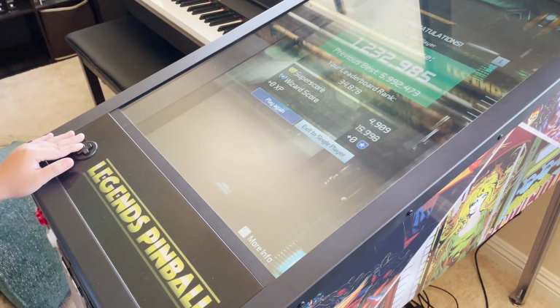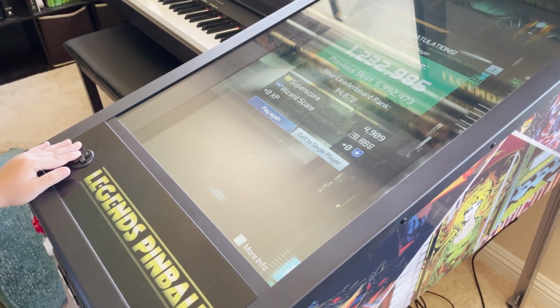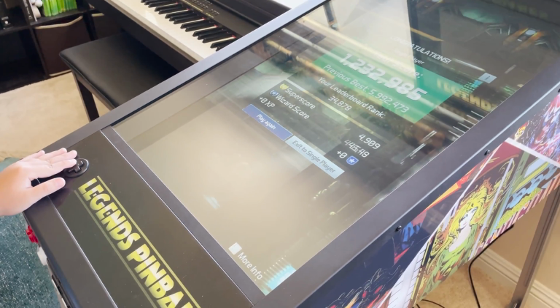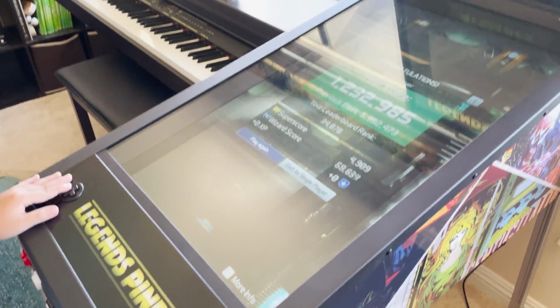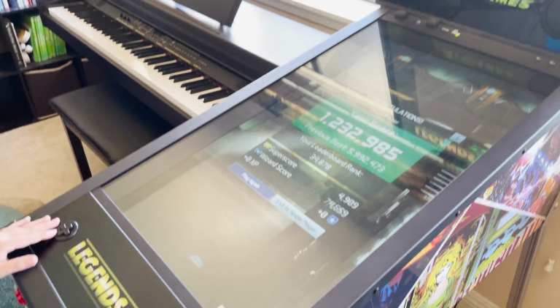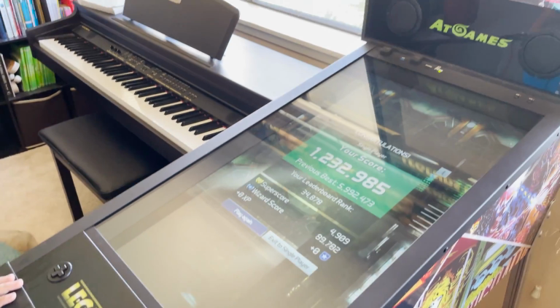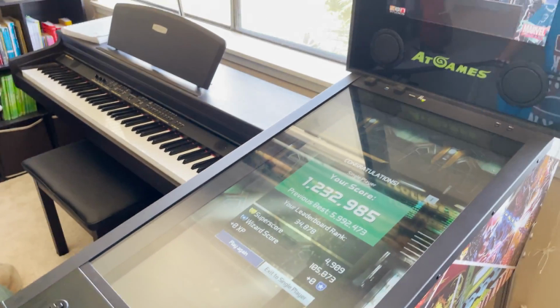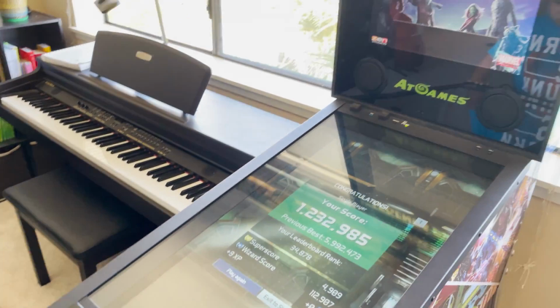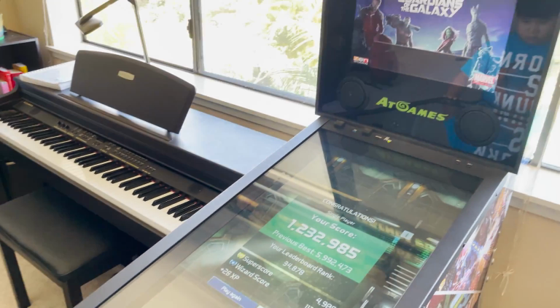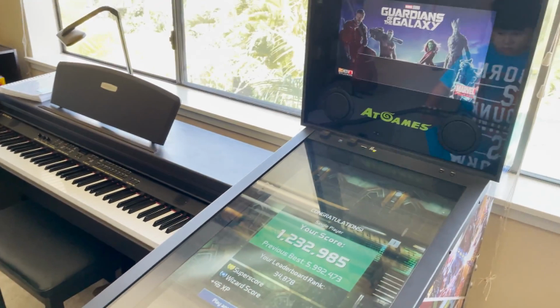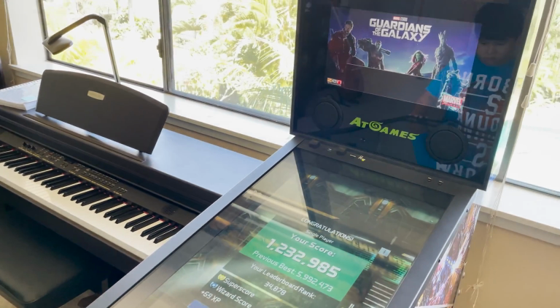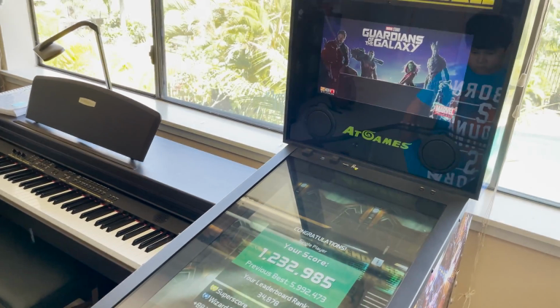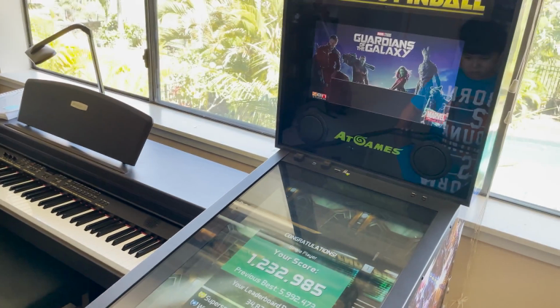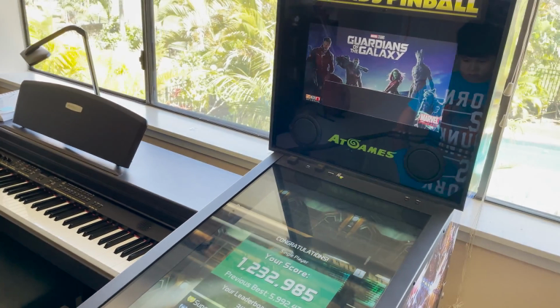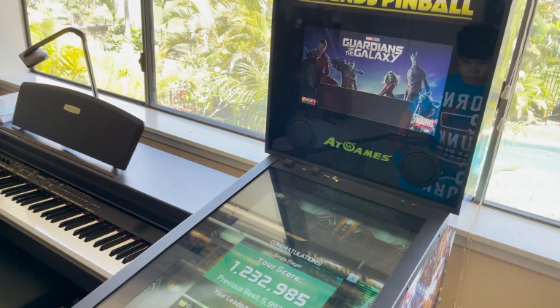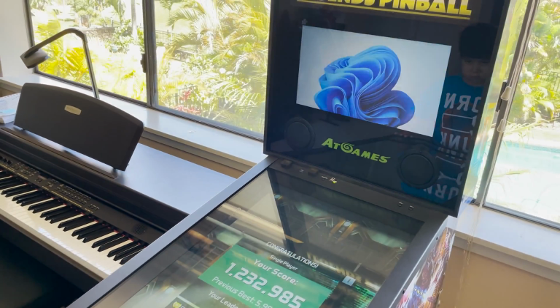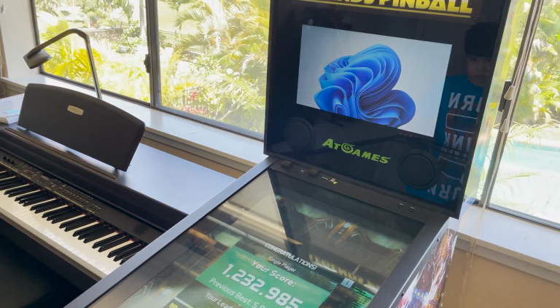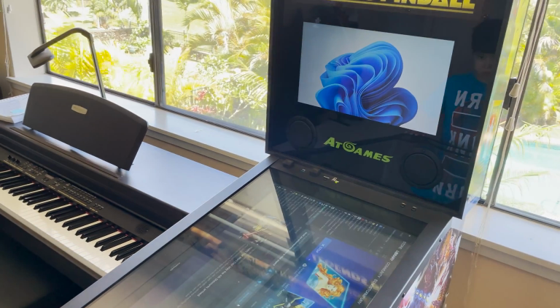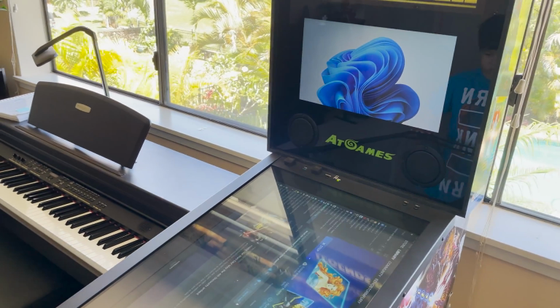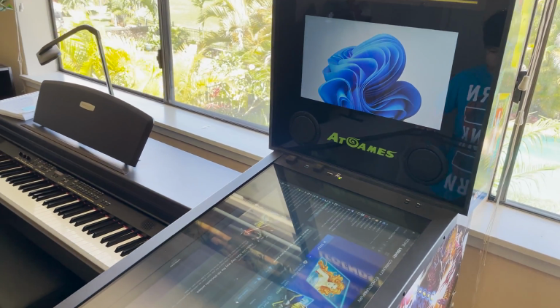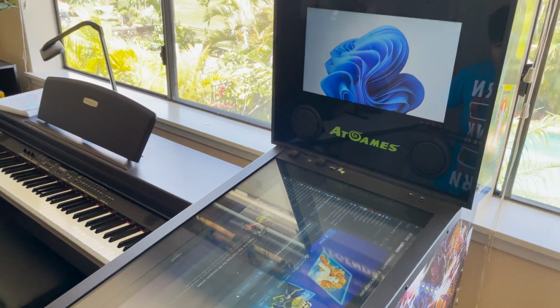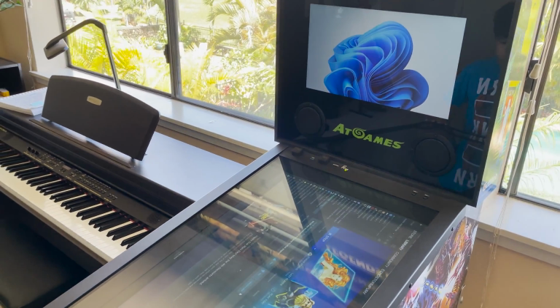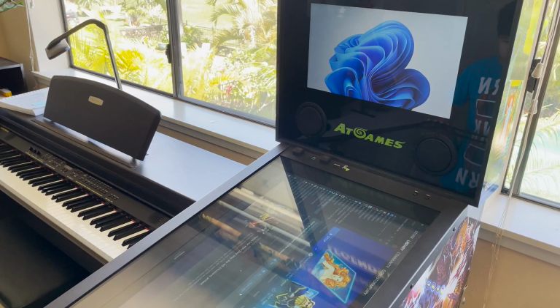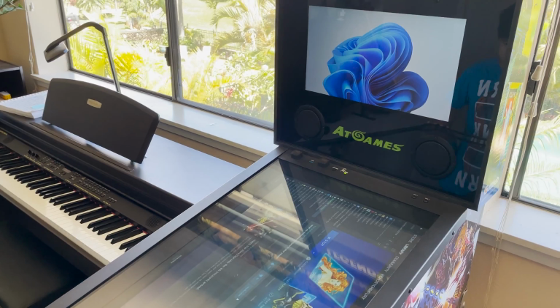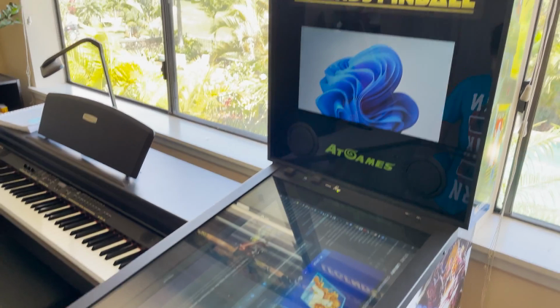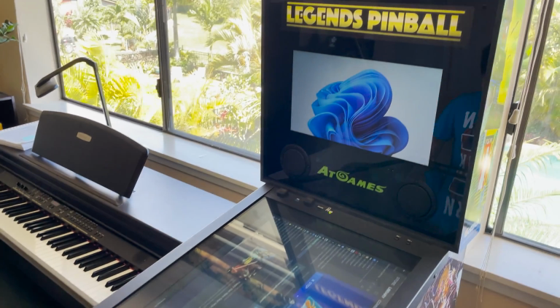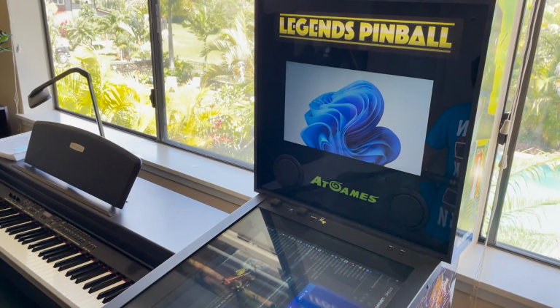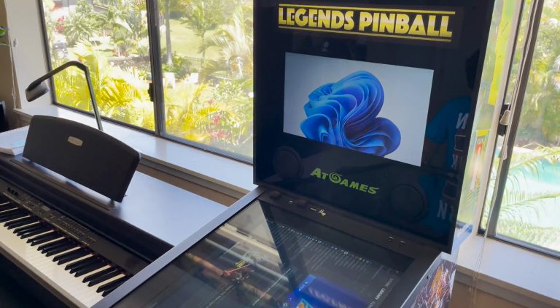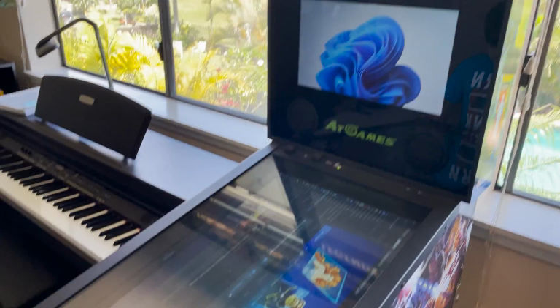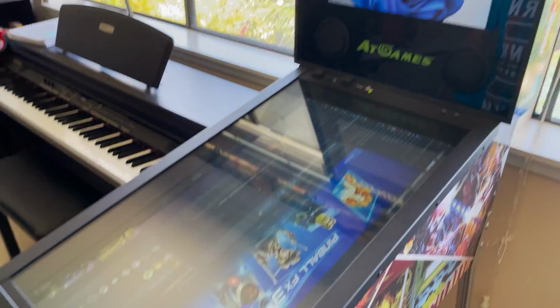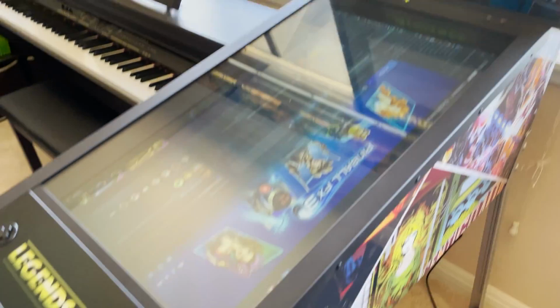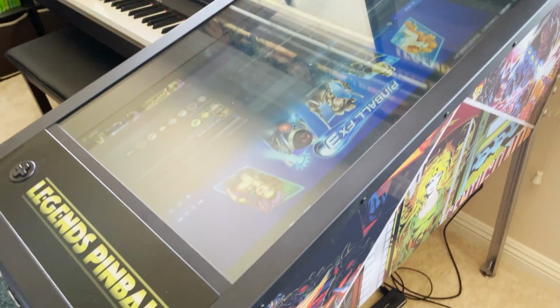But we actually like the Zen Pinball games a little bit more than the default boards. You can actually see the Windows background there.